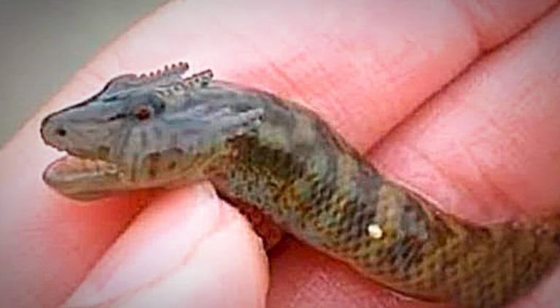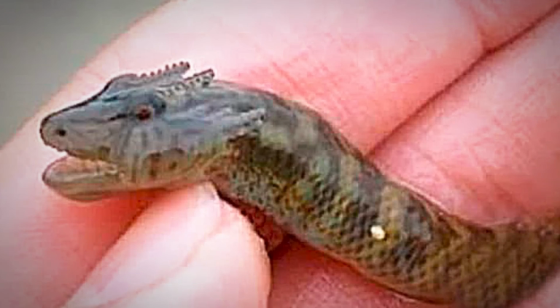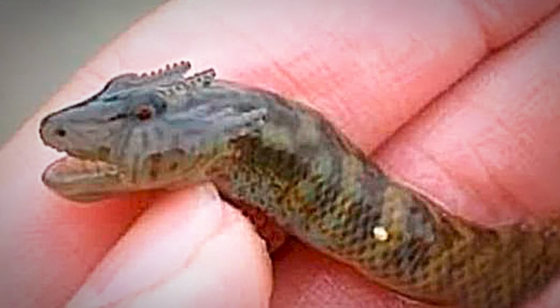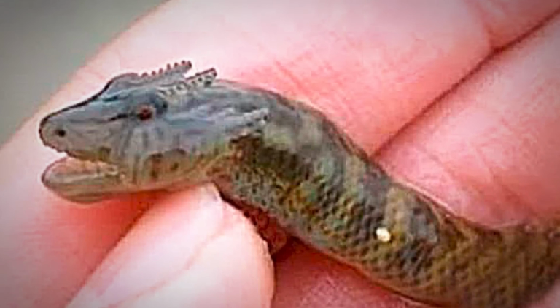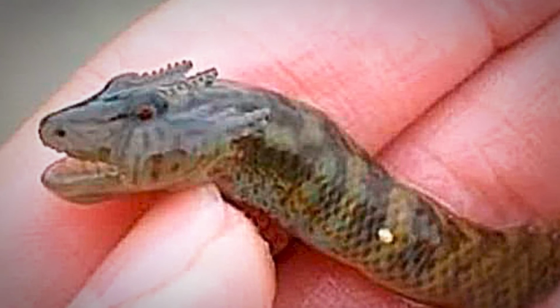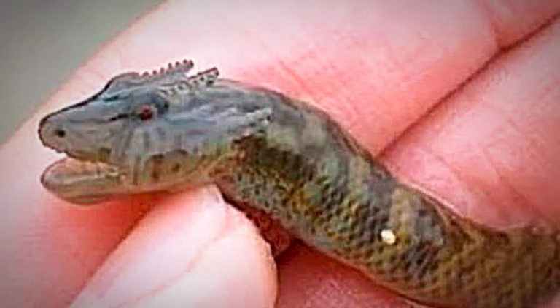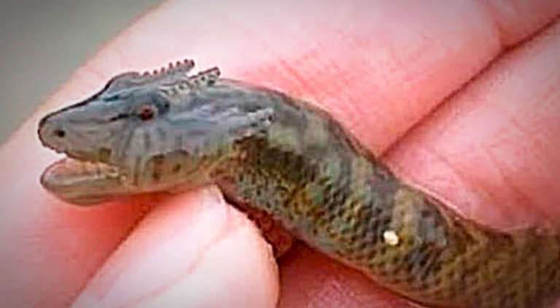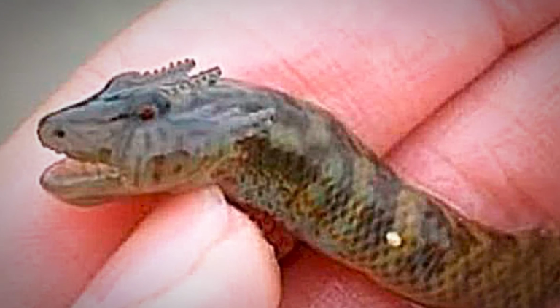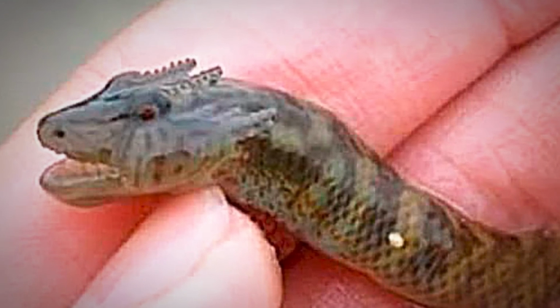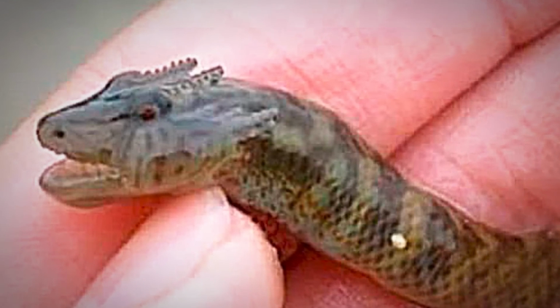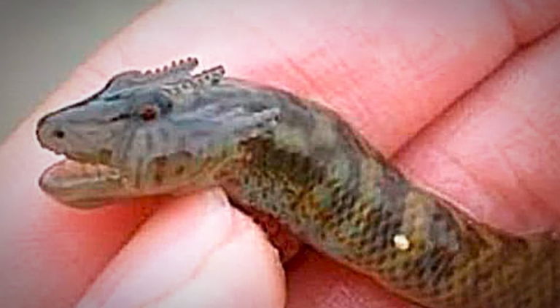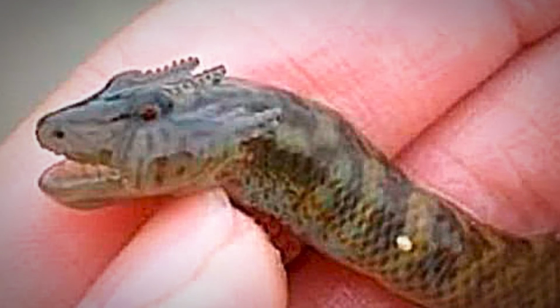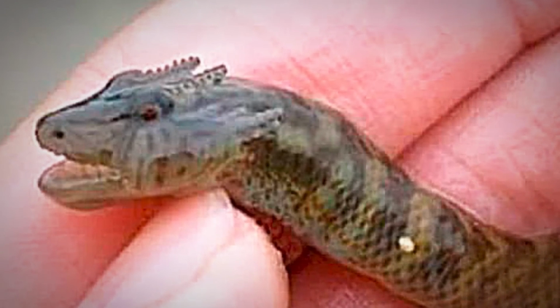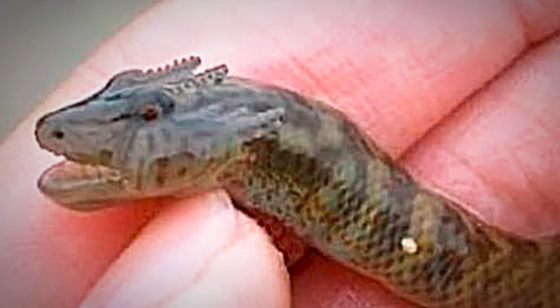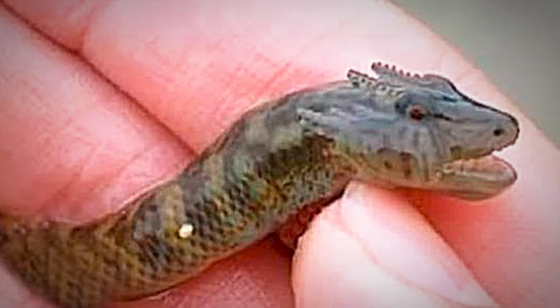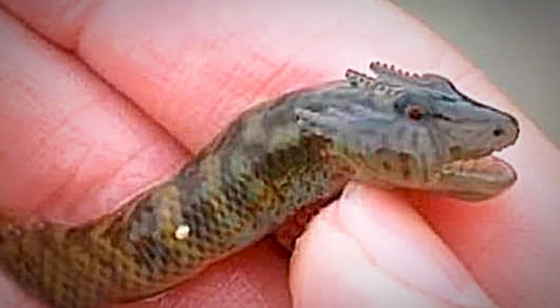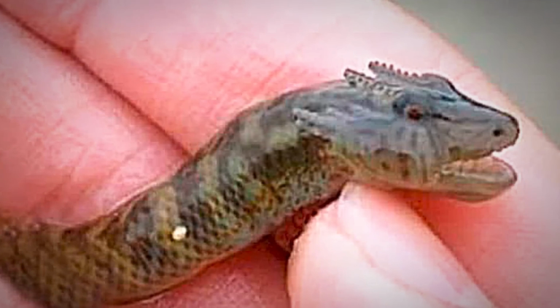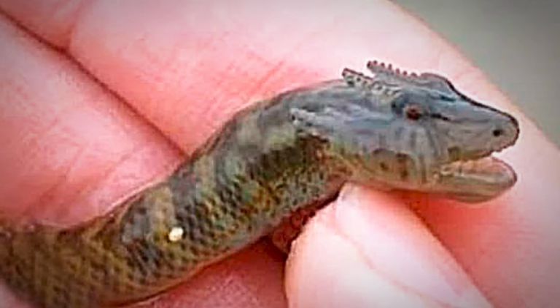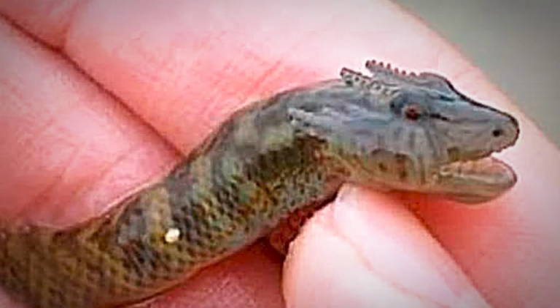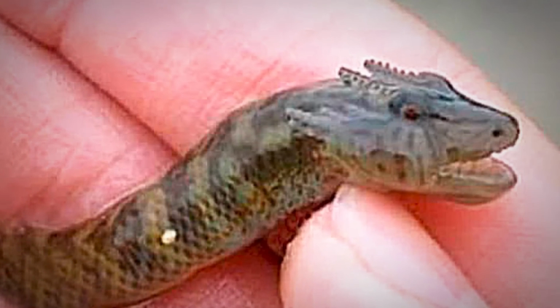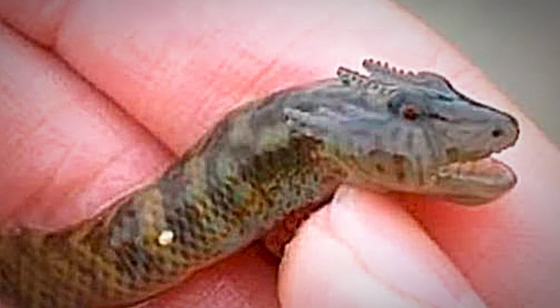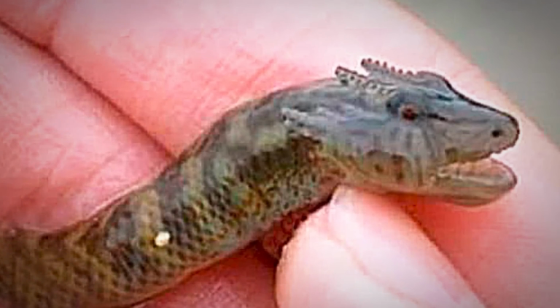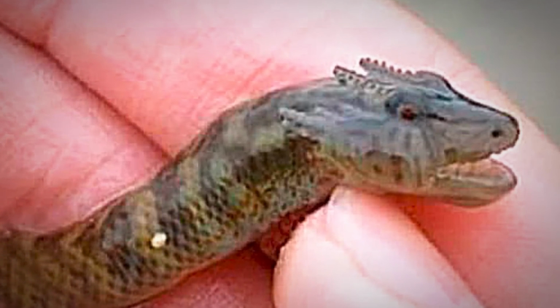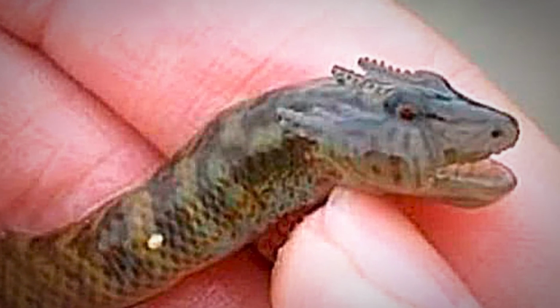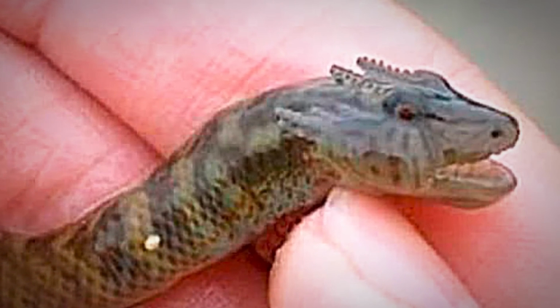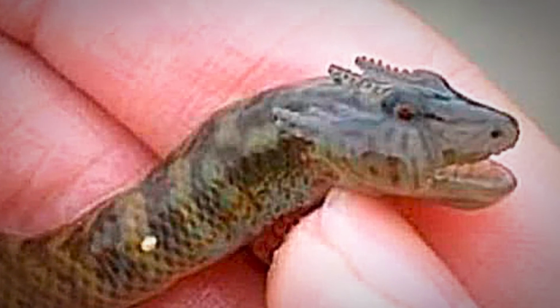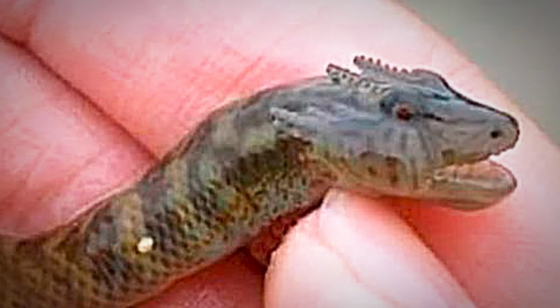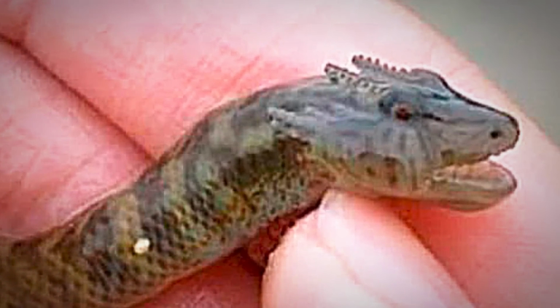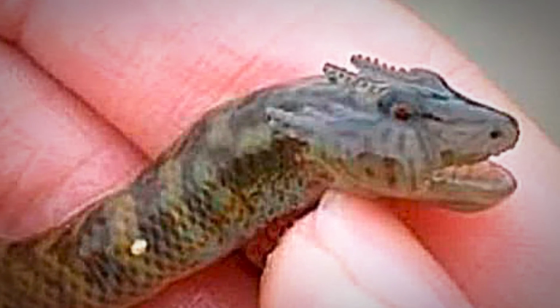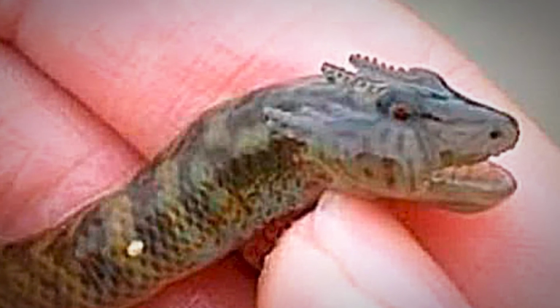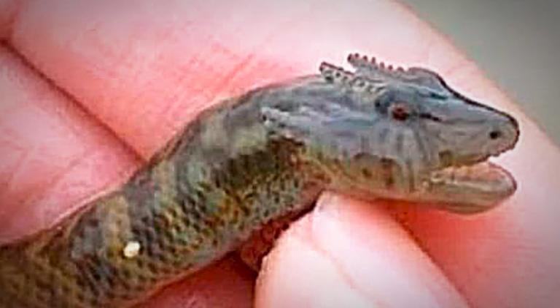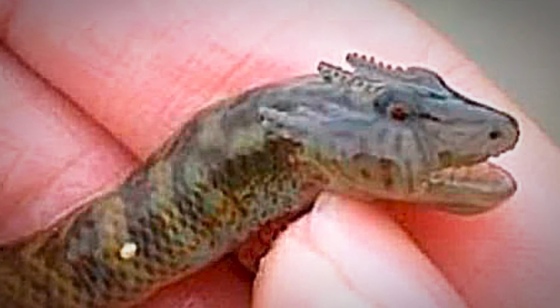This tiny terror might just end up growing into something very scary. Who knew rivers and swamps could conceal something so unusual?